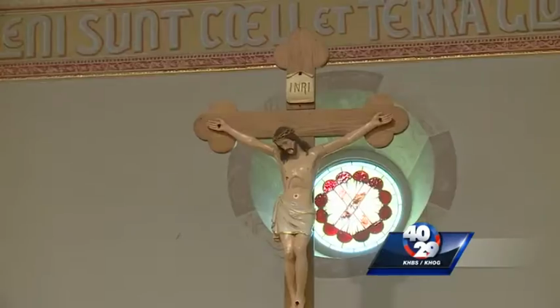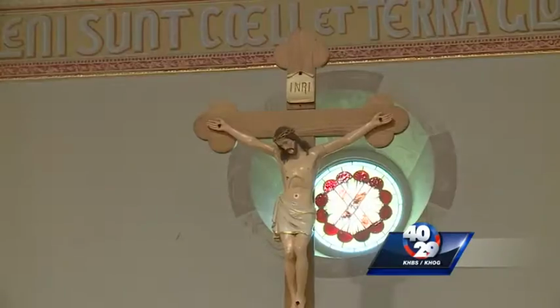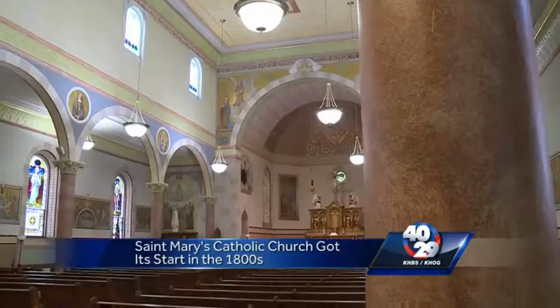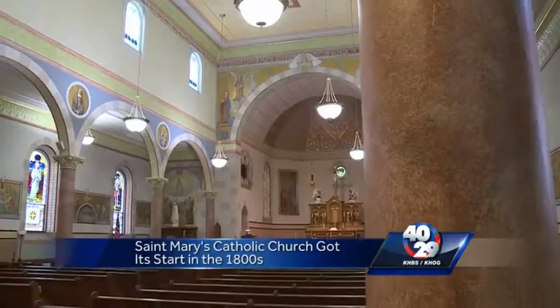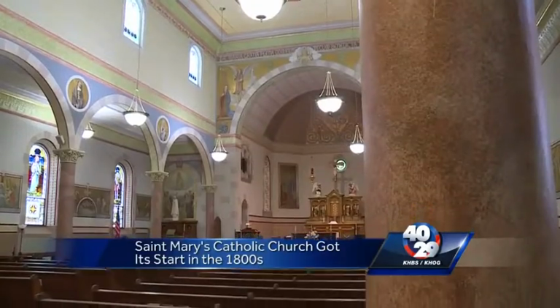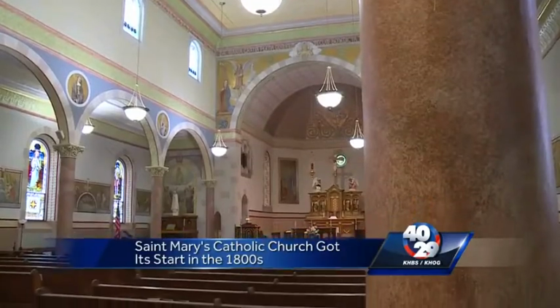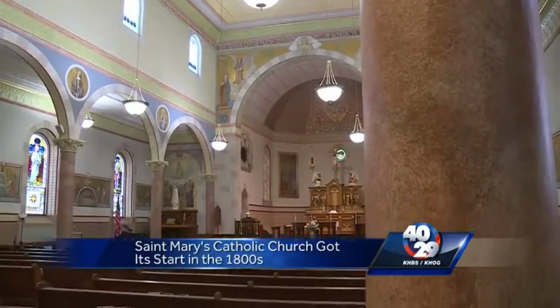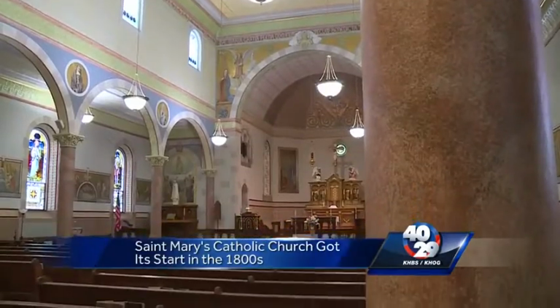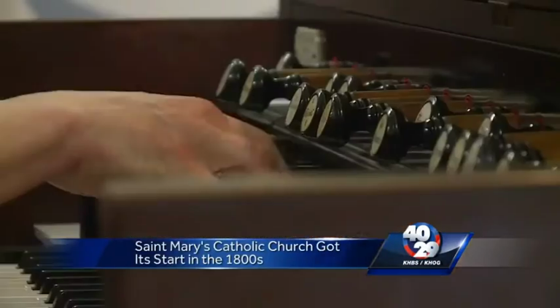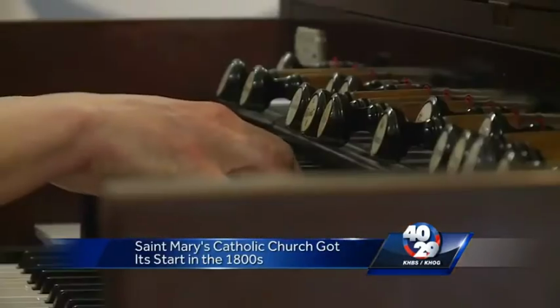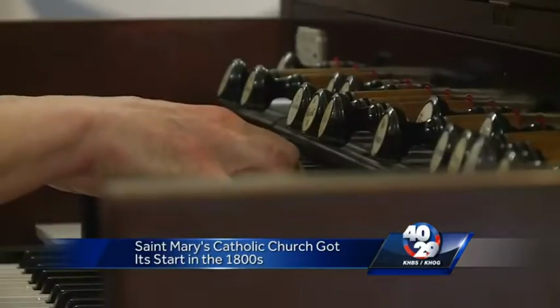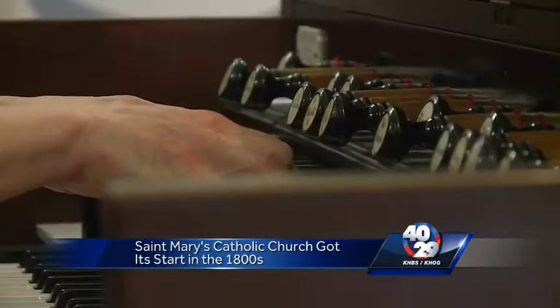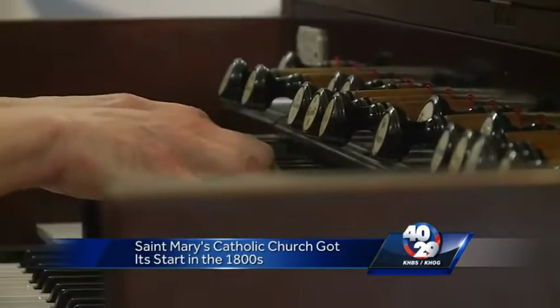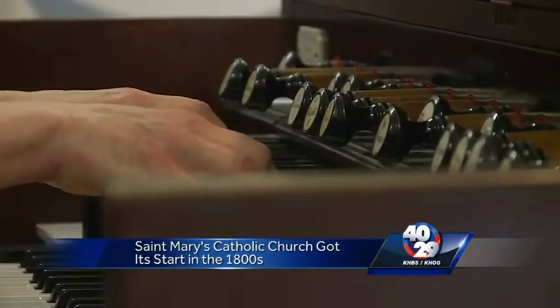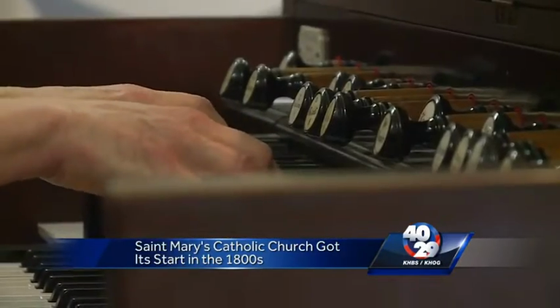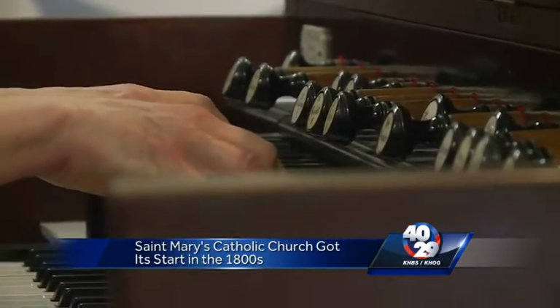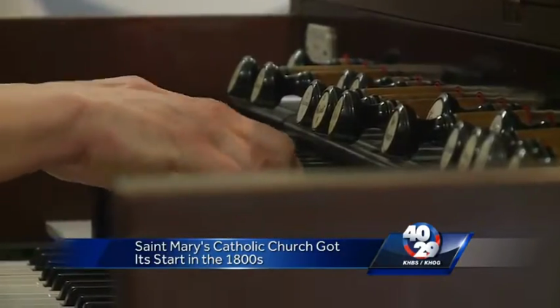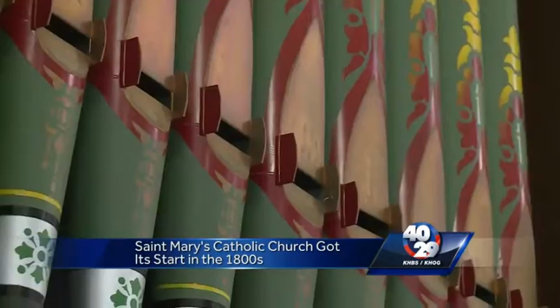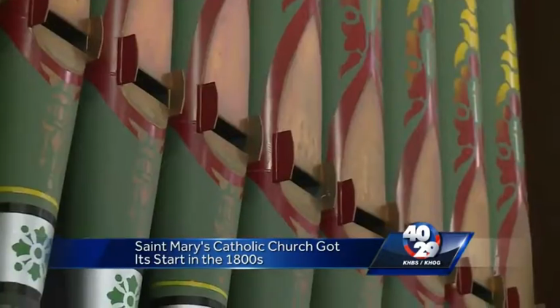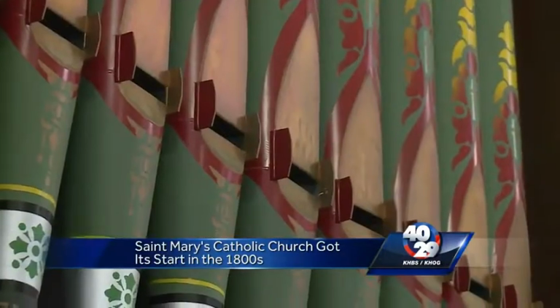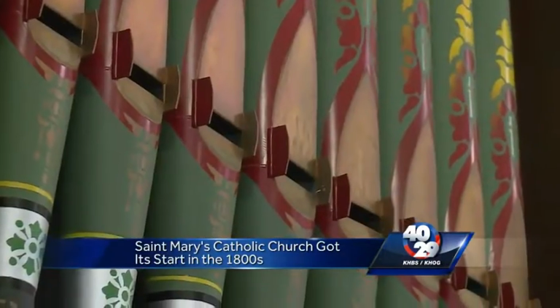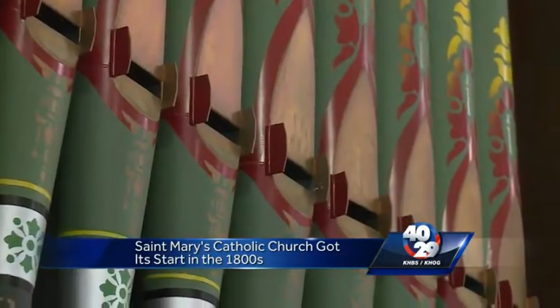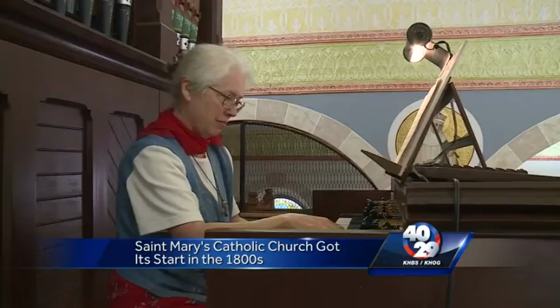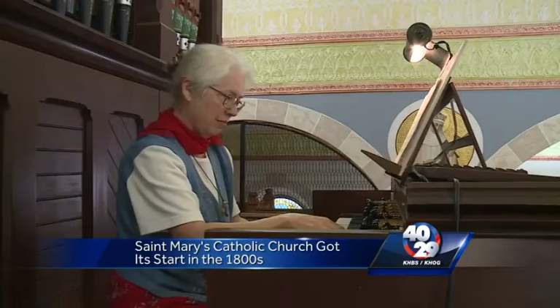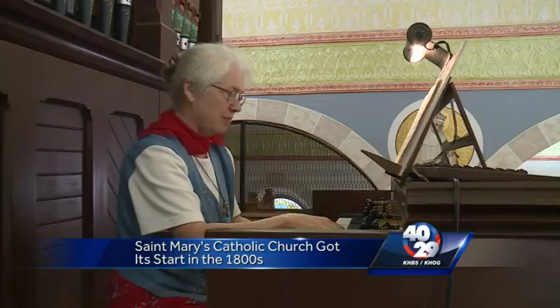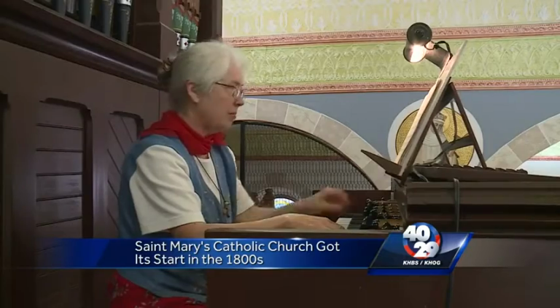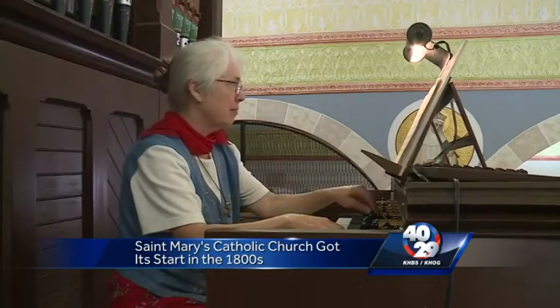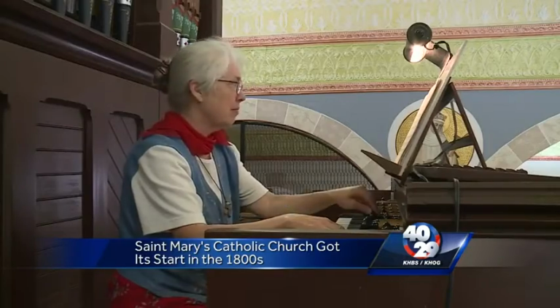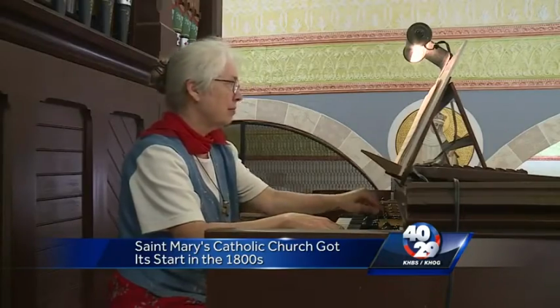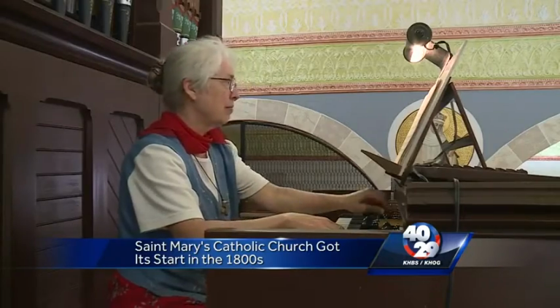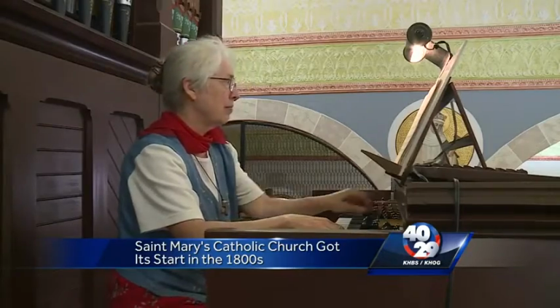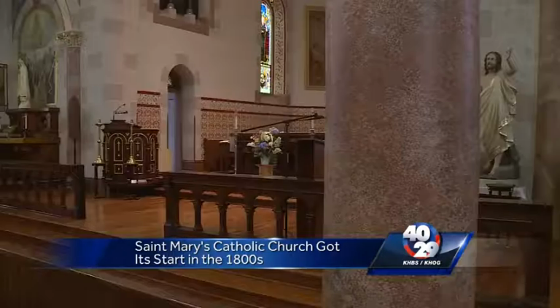Once you walk in, you can hear the organ from the late 1800s. It's still in use at St. Mary's in Altus.